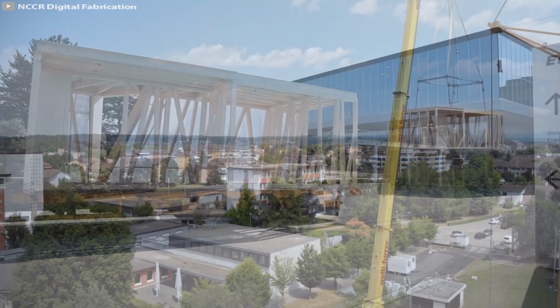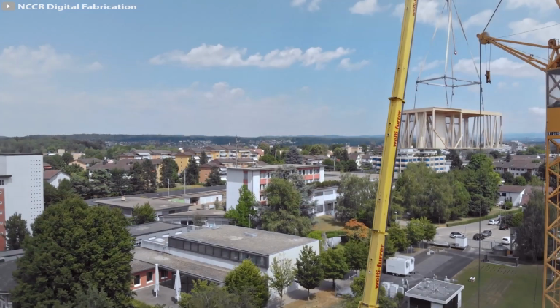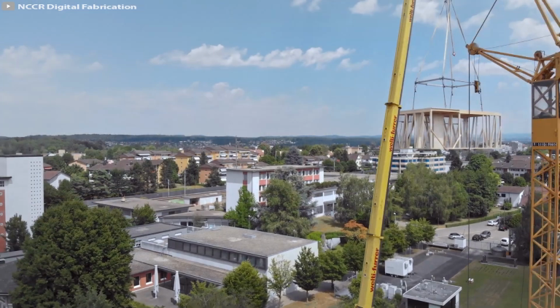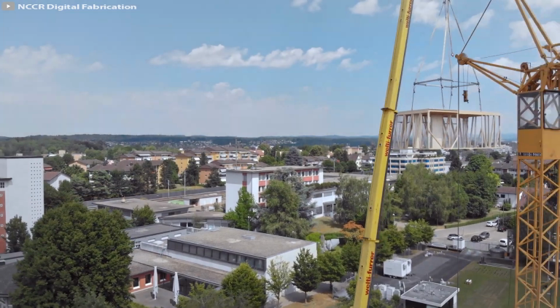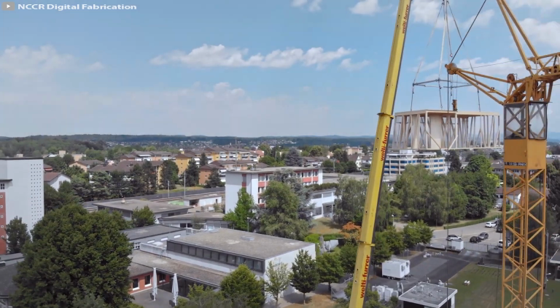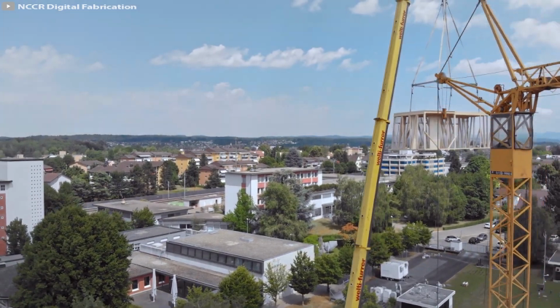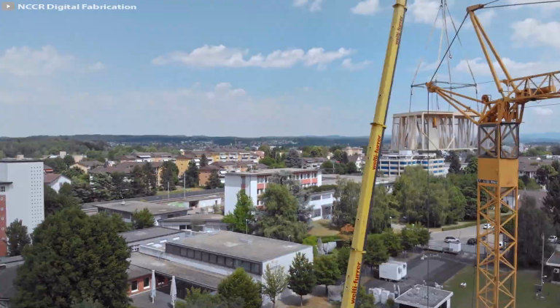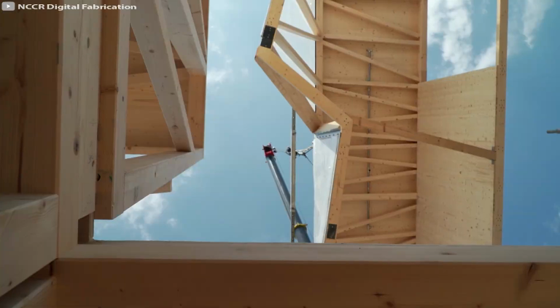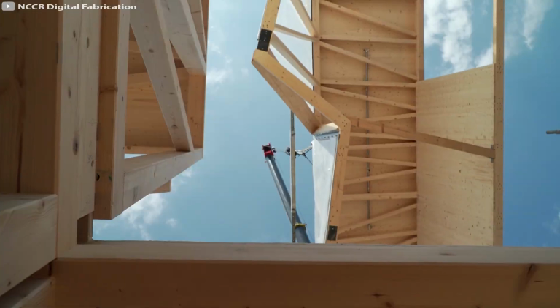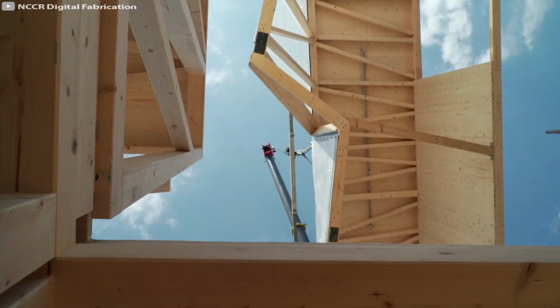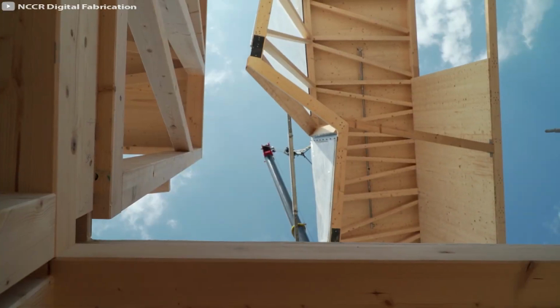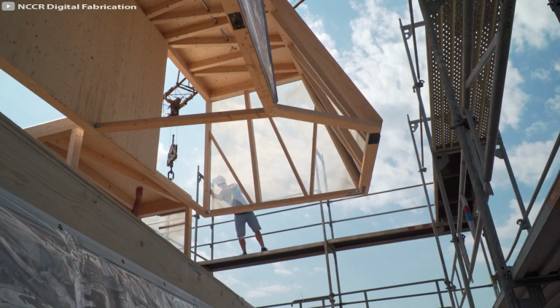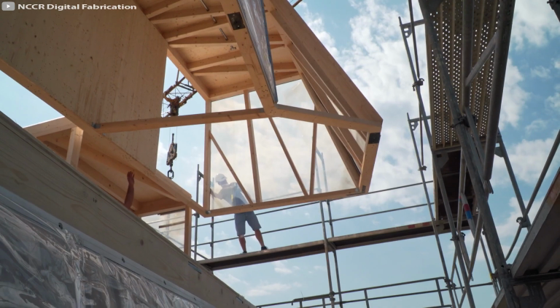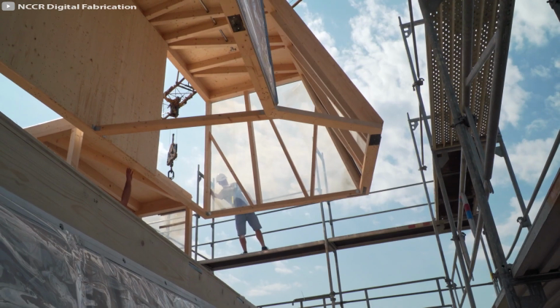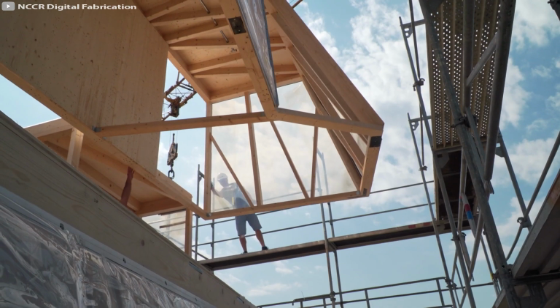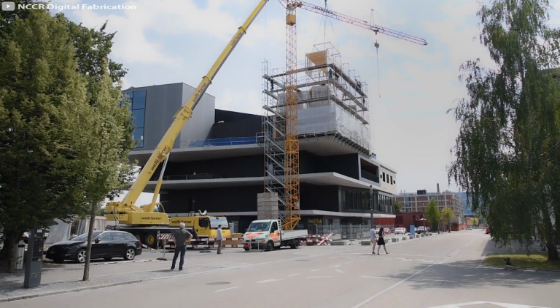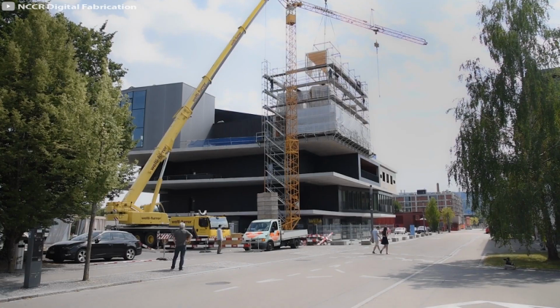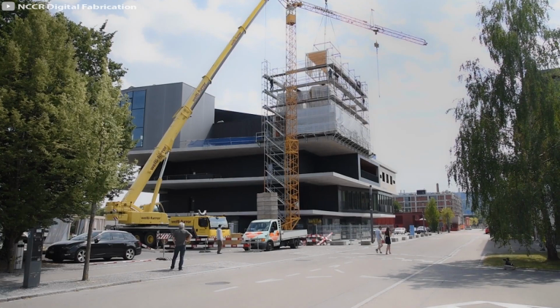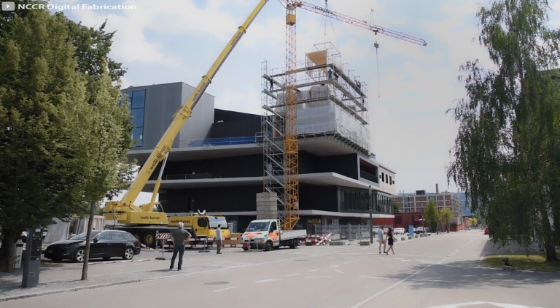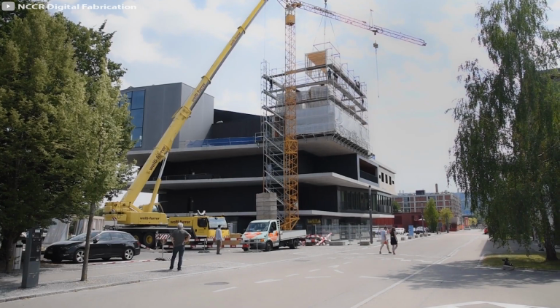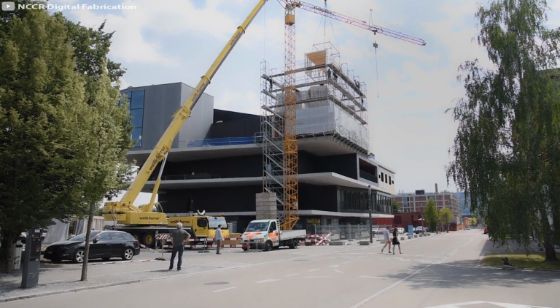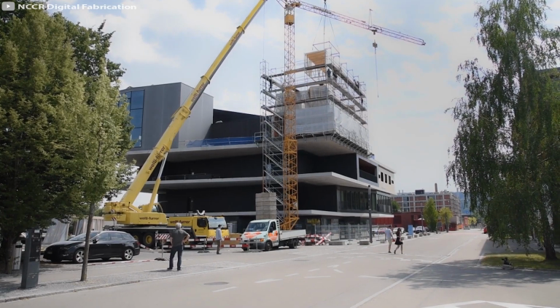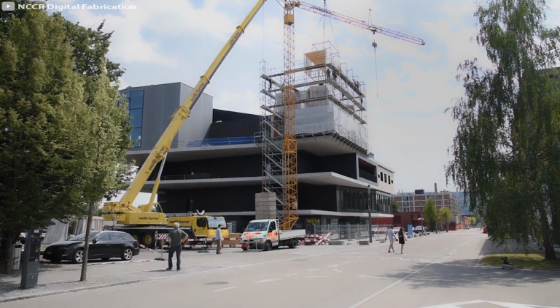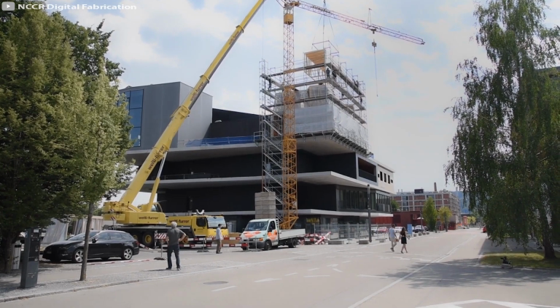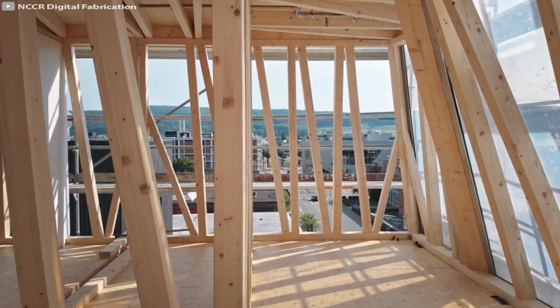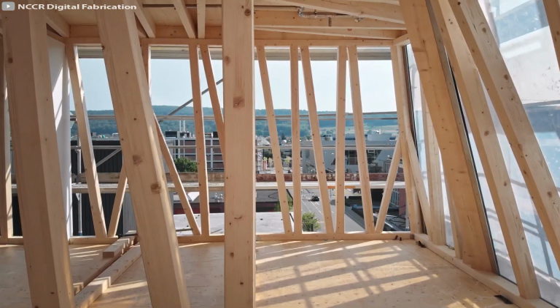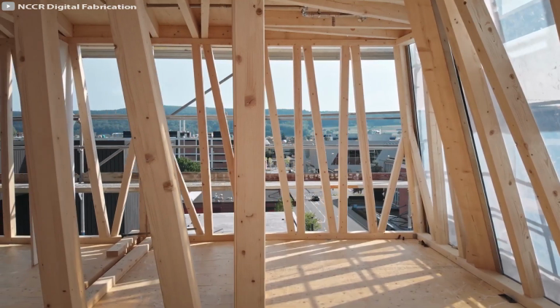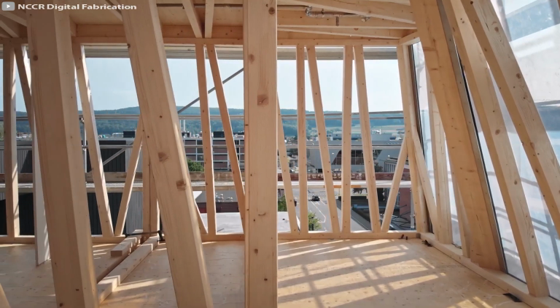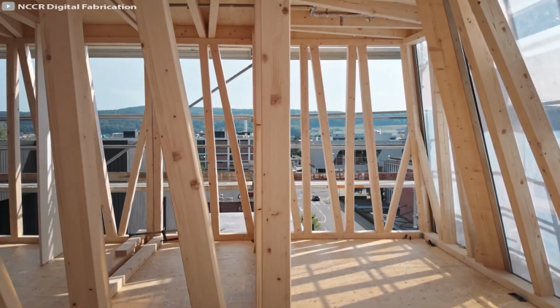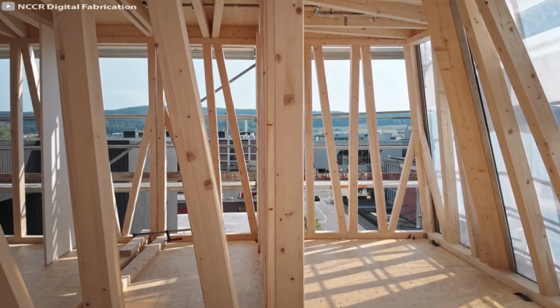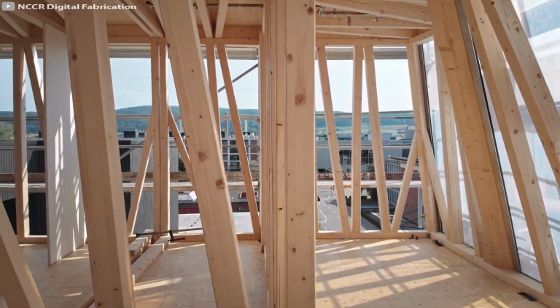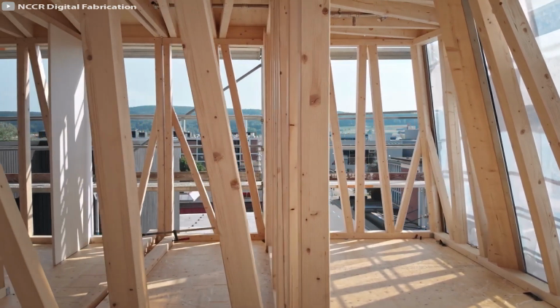This success will revolutionize construction companies, creating new chances and motivating more complex approaches.